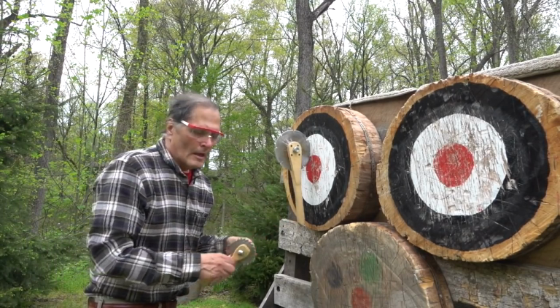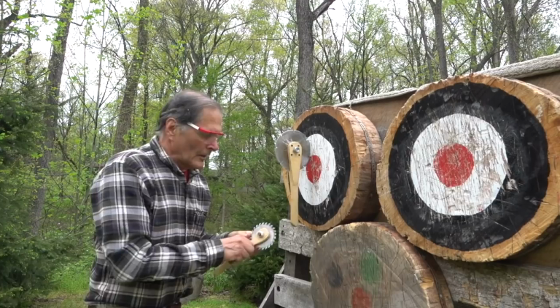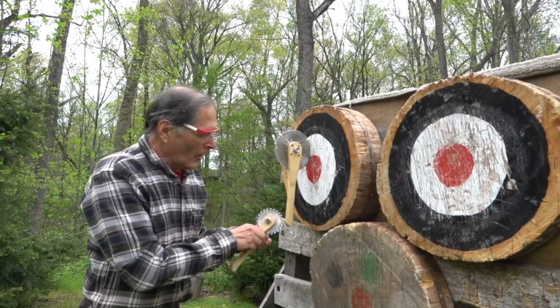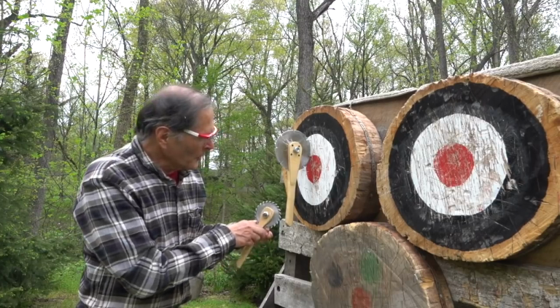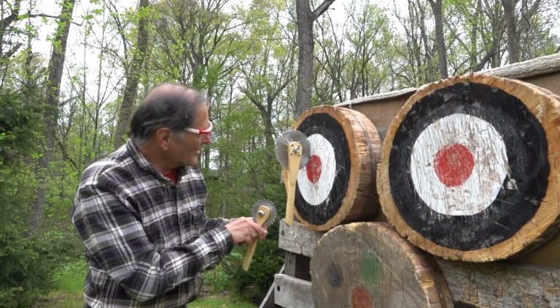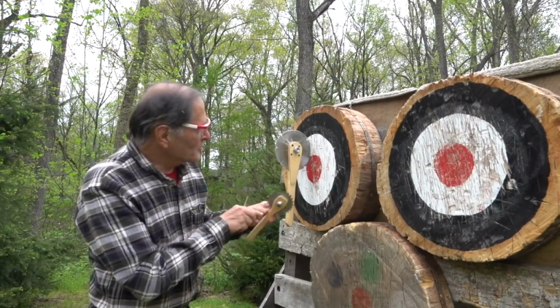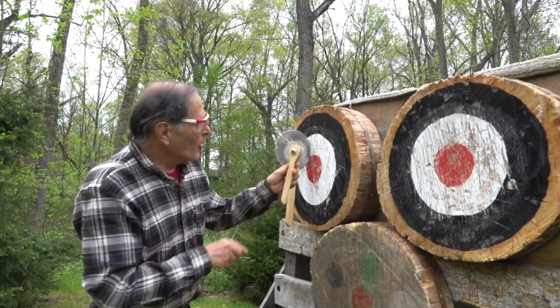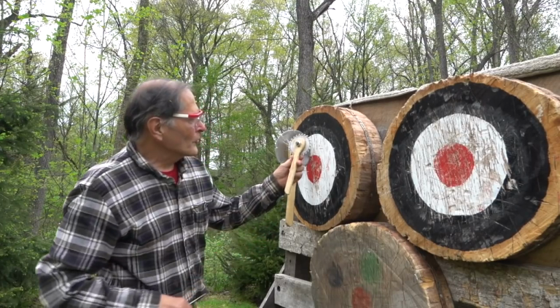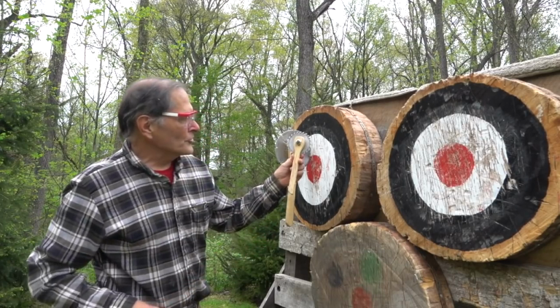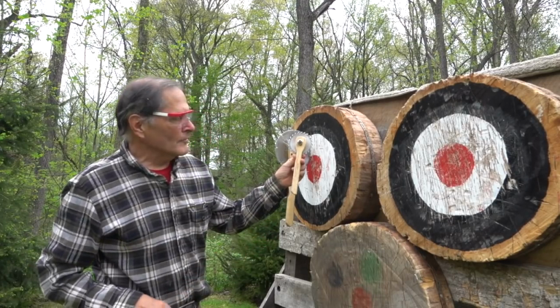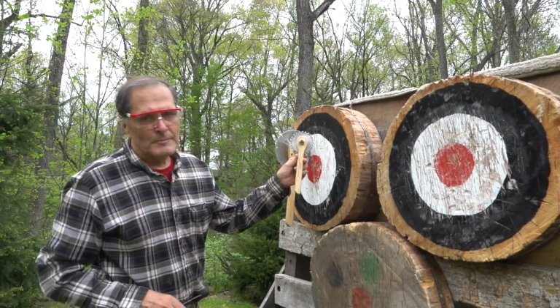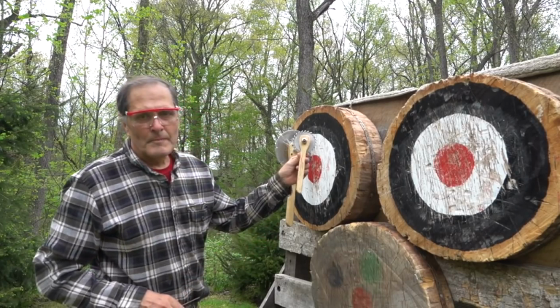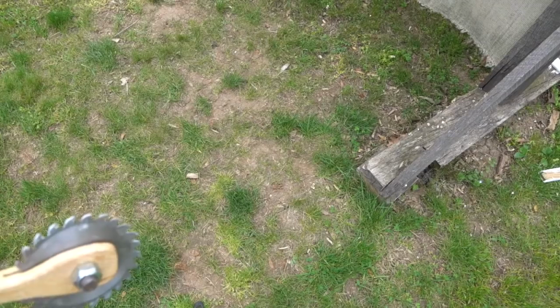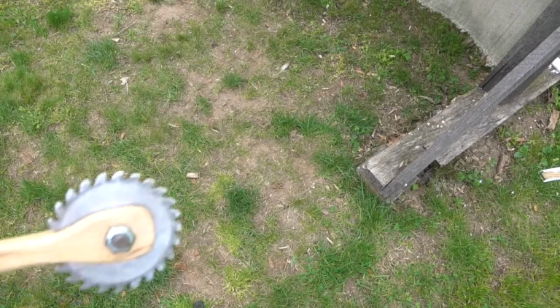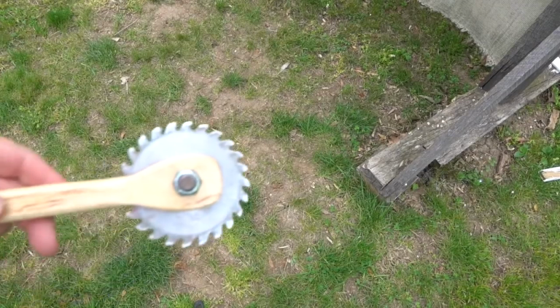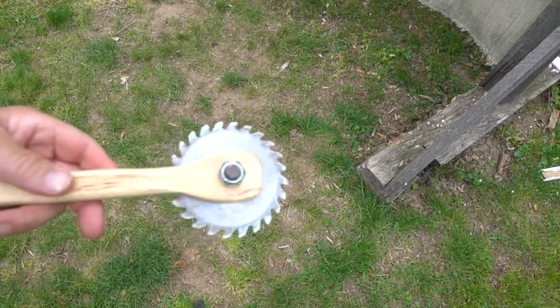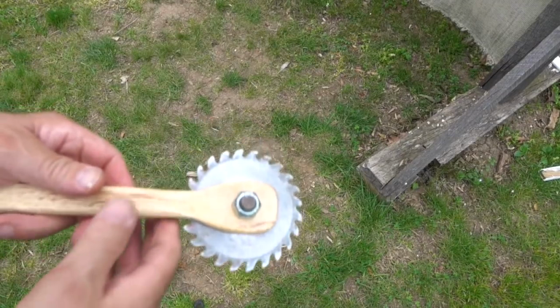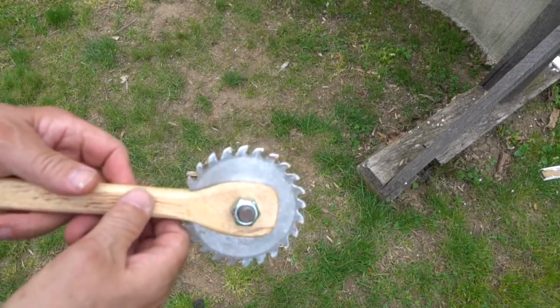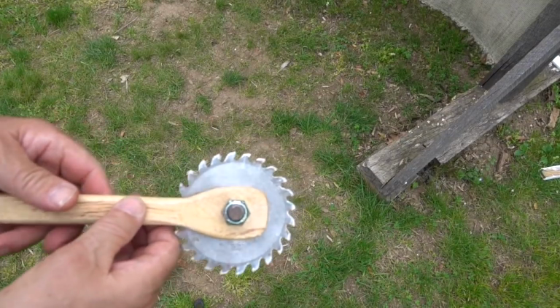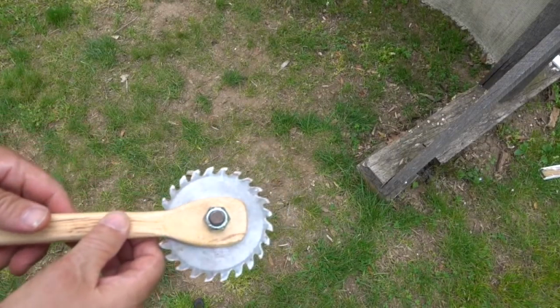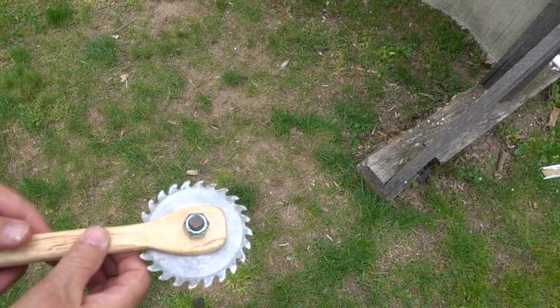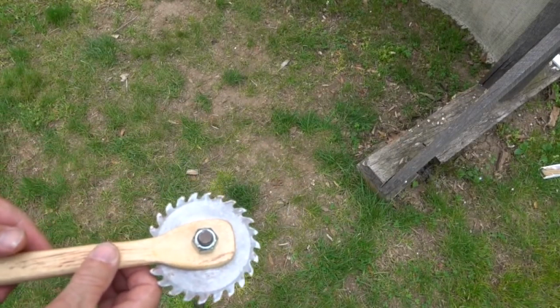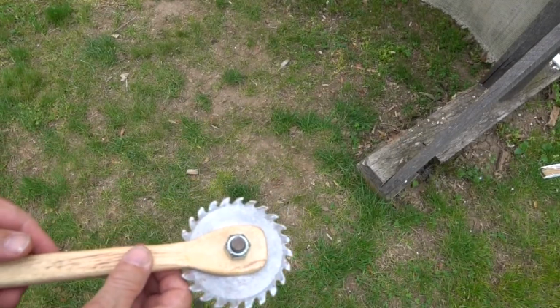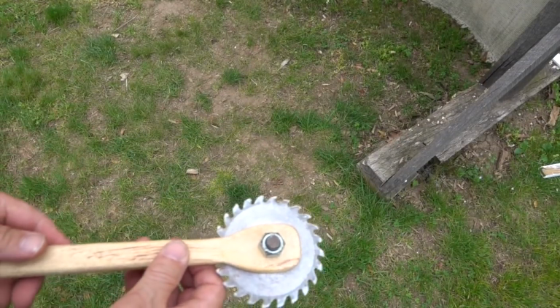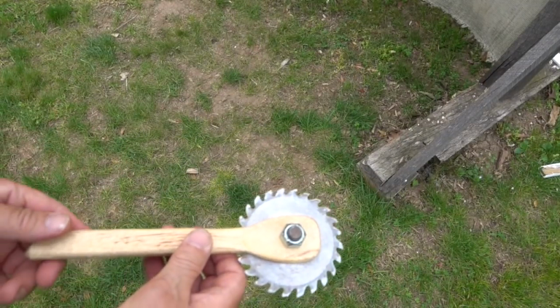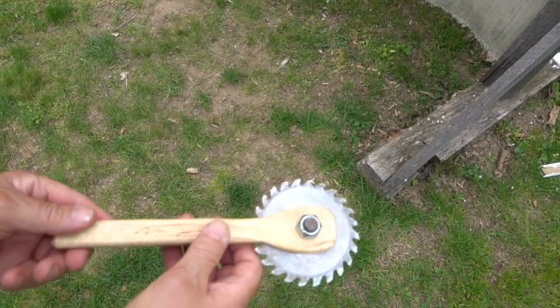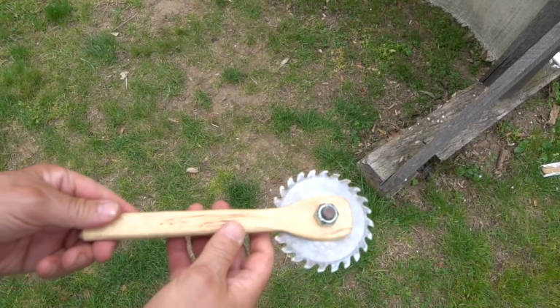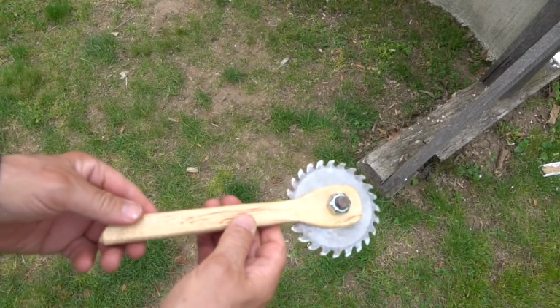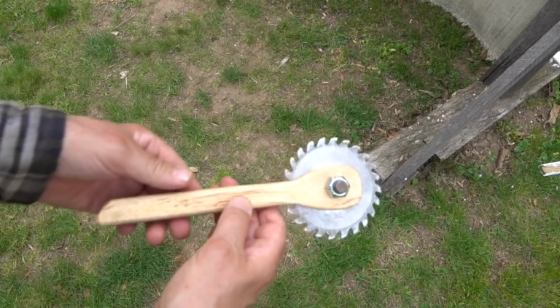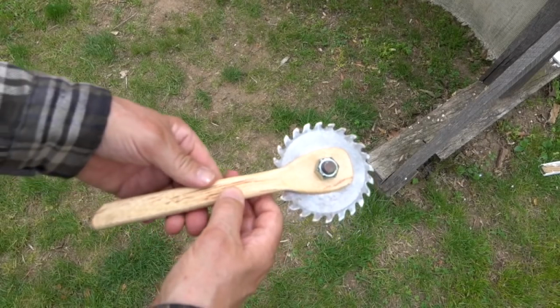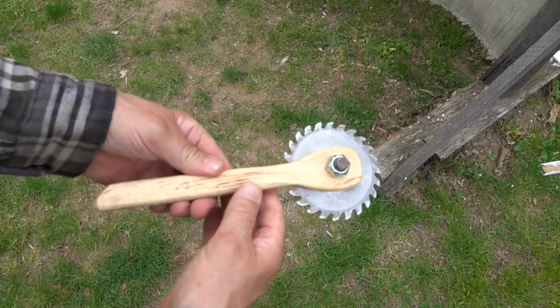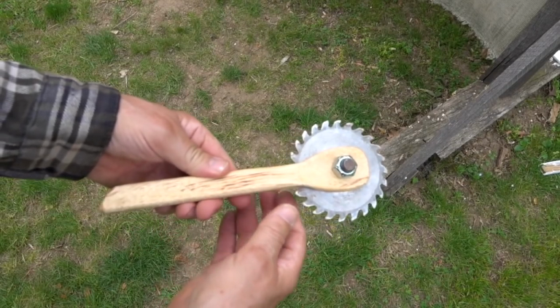I also made a smaller version of it. Once again, the blade inside the handle is able to turn.